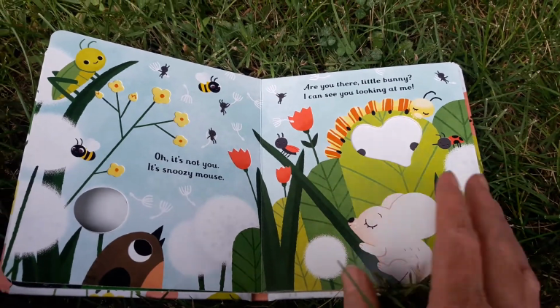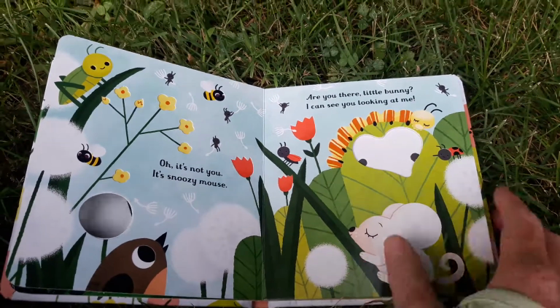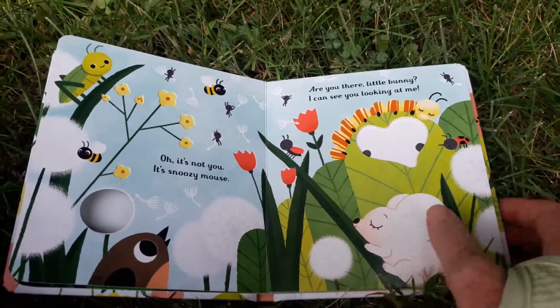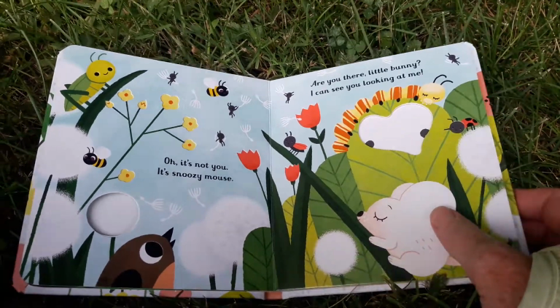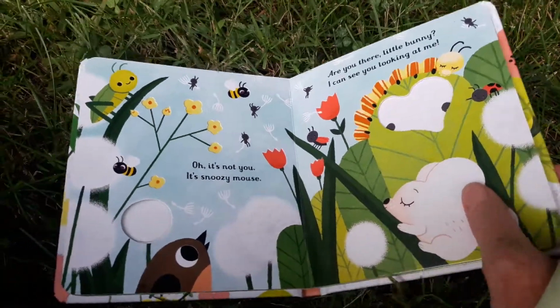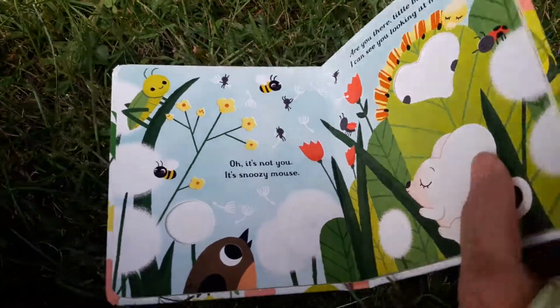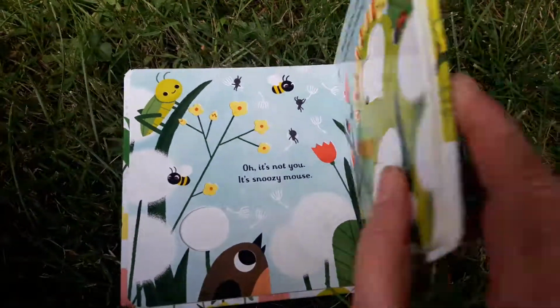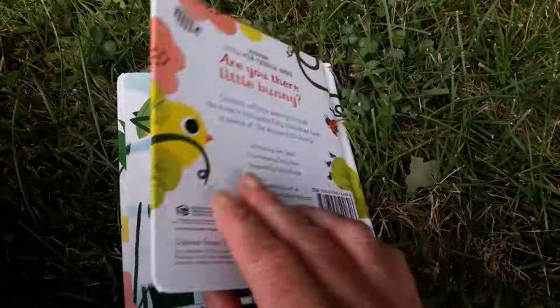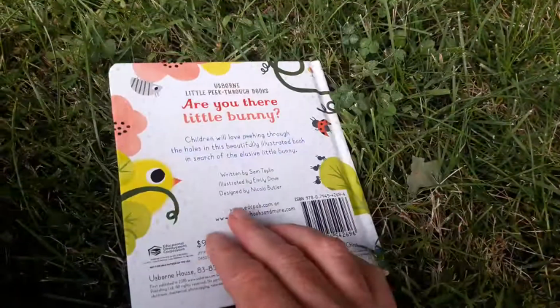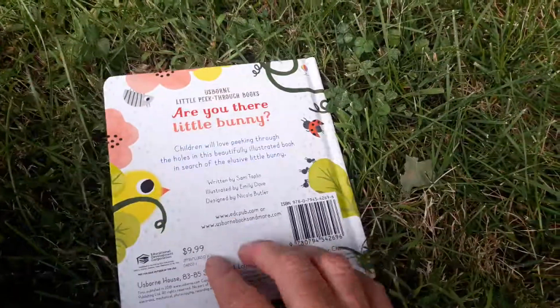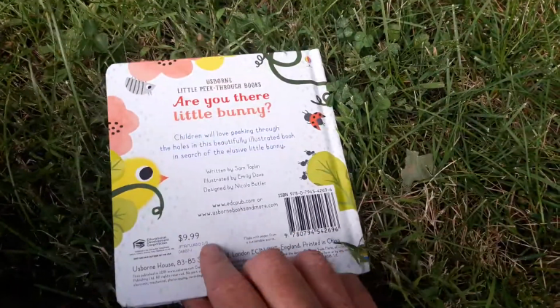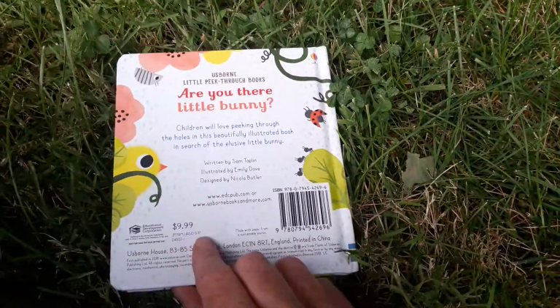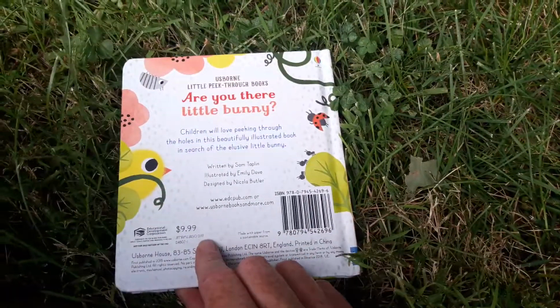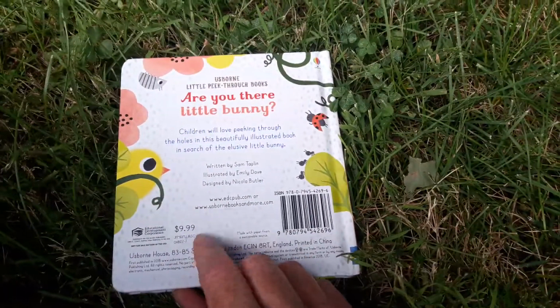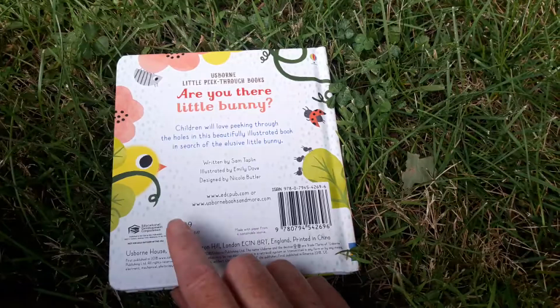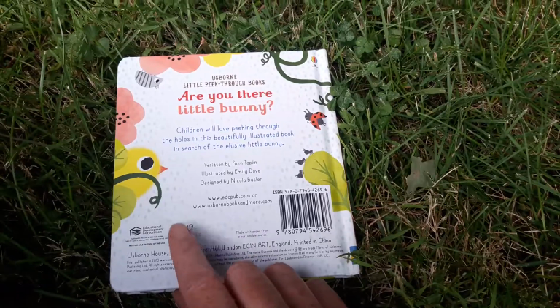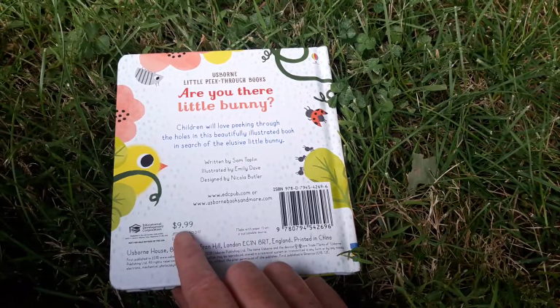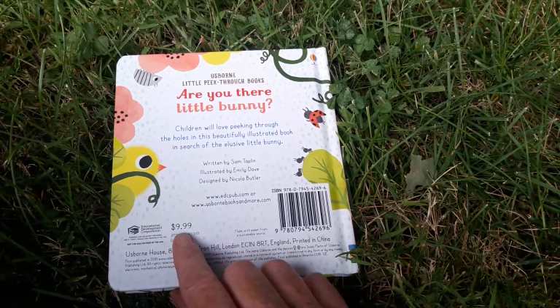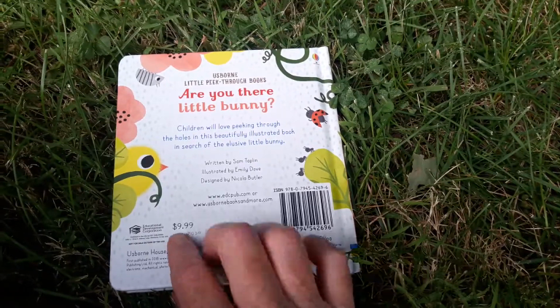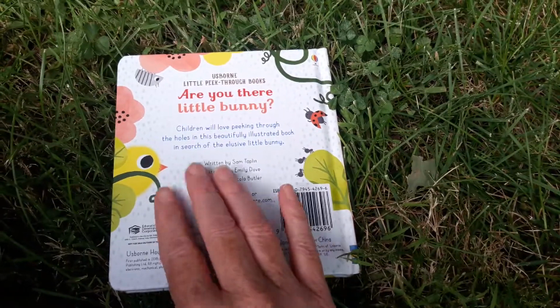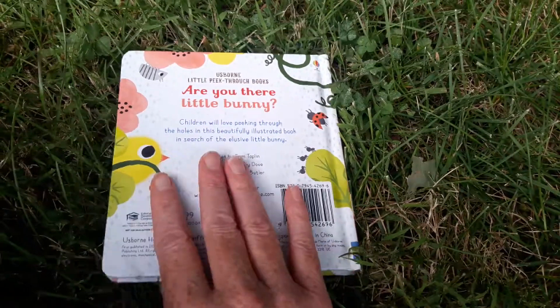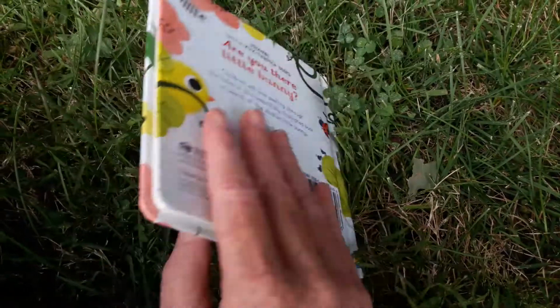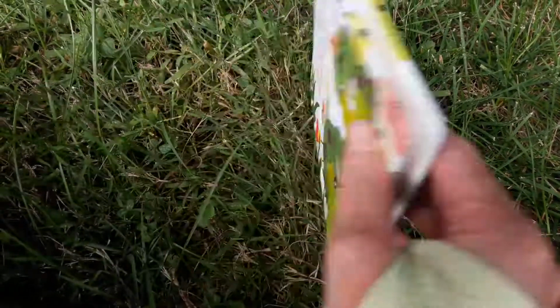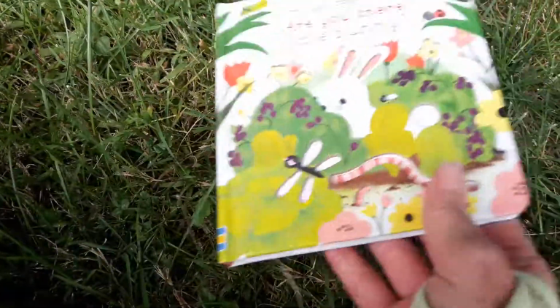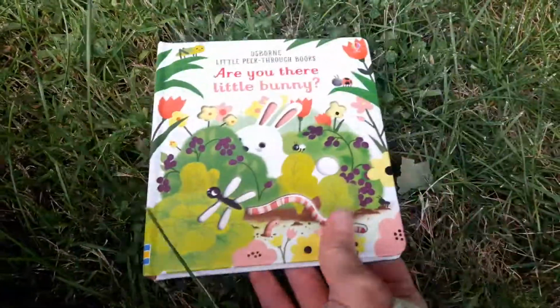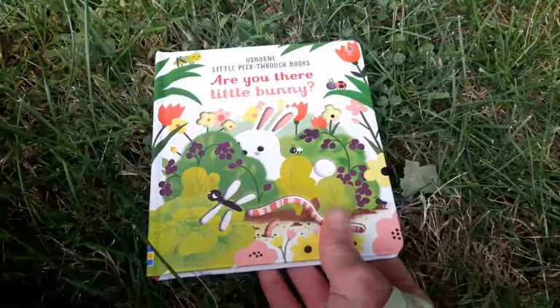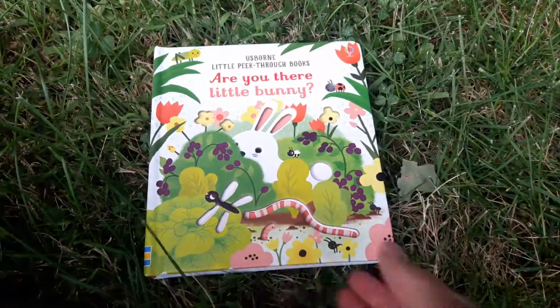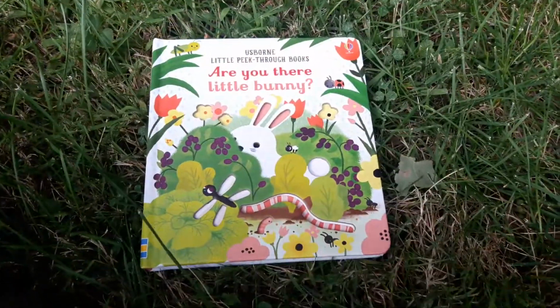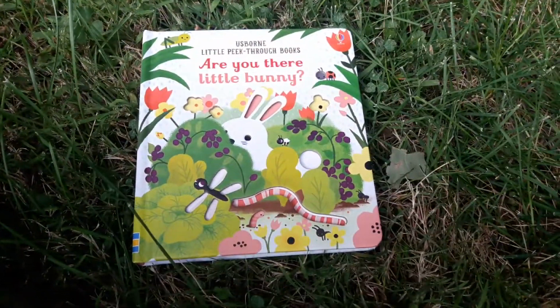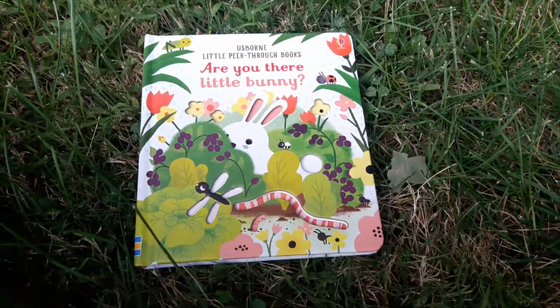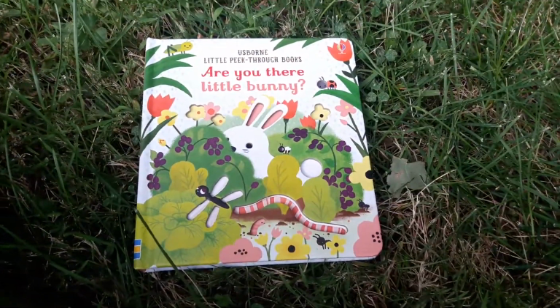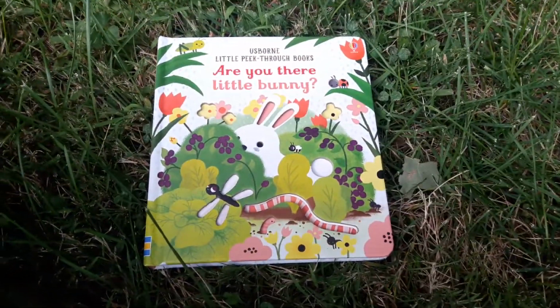I'm not going to show you the whole book — you'll have to see for yourself. This title is only $9.99.